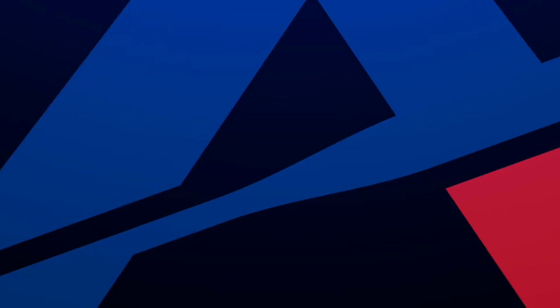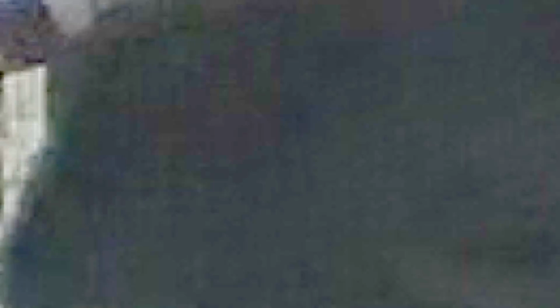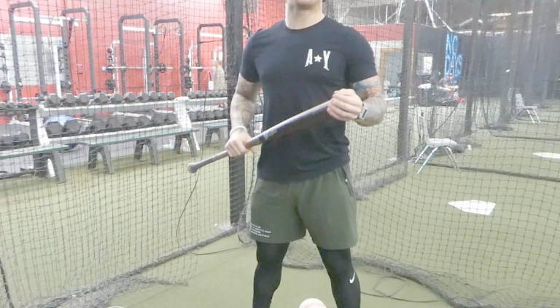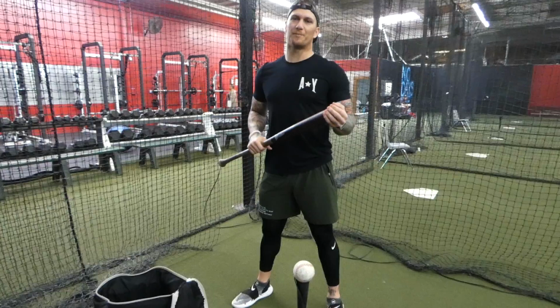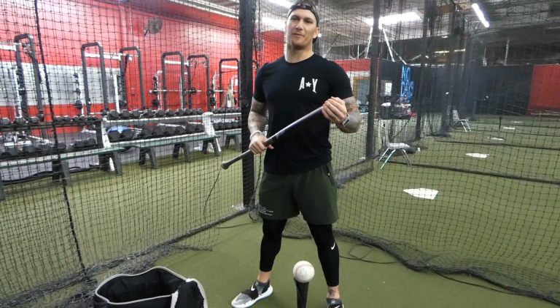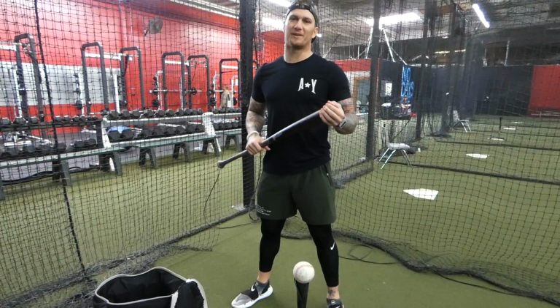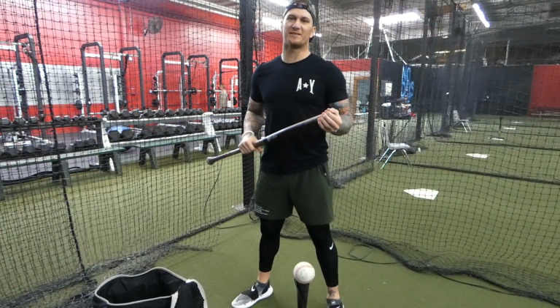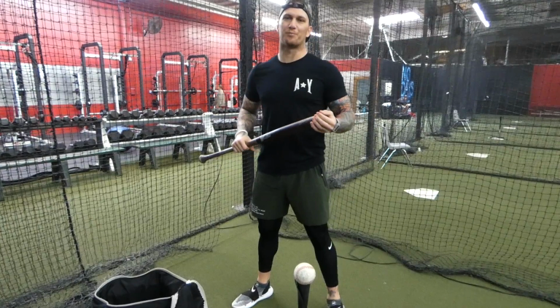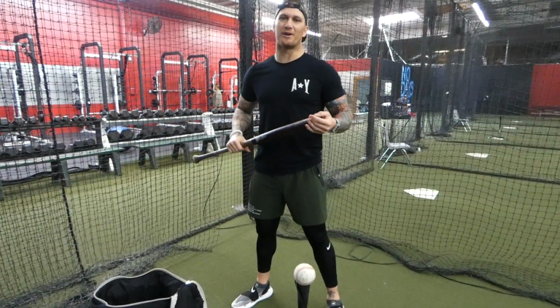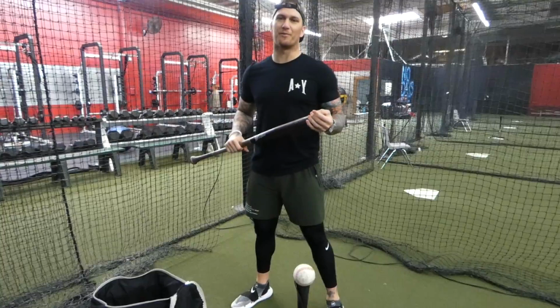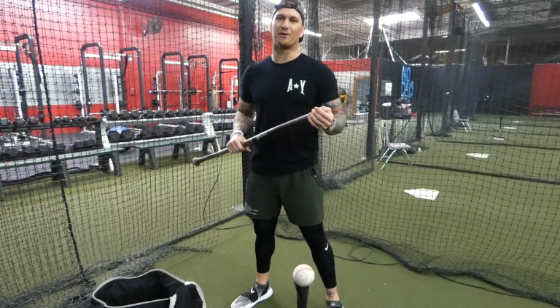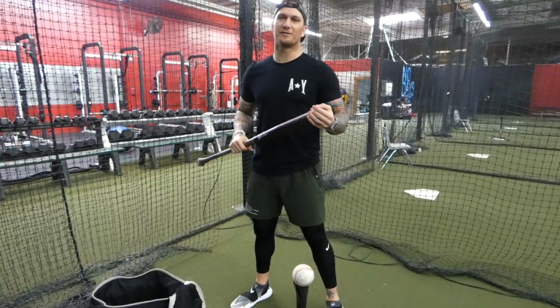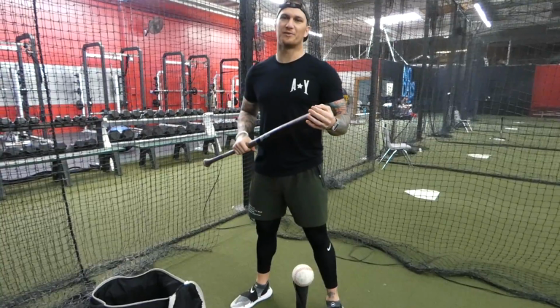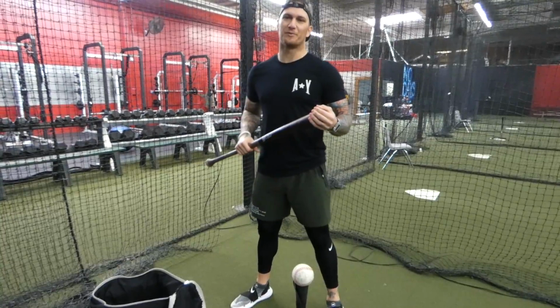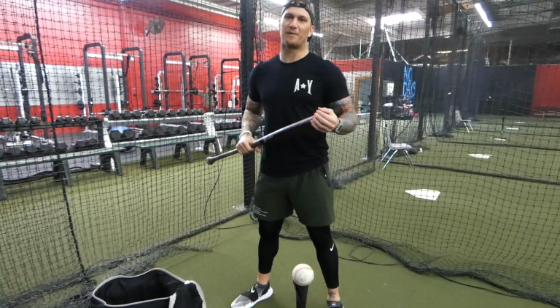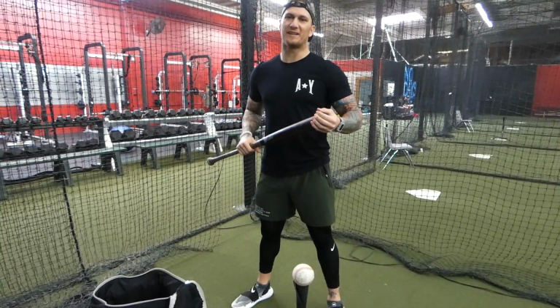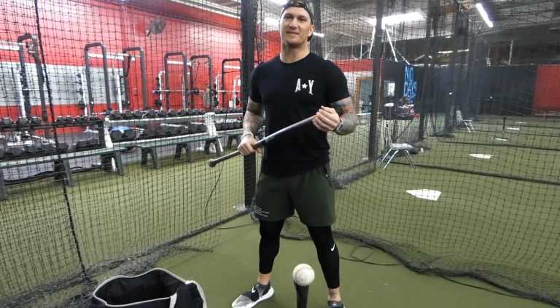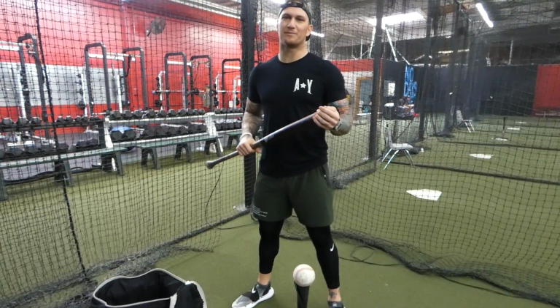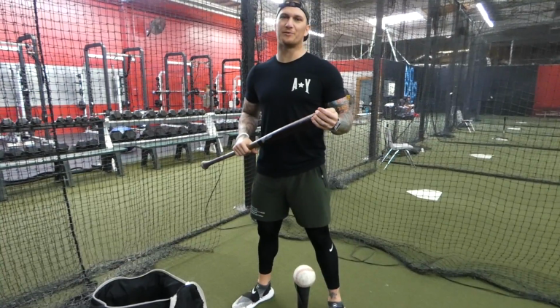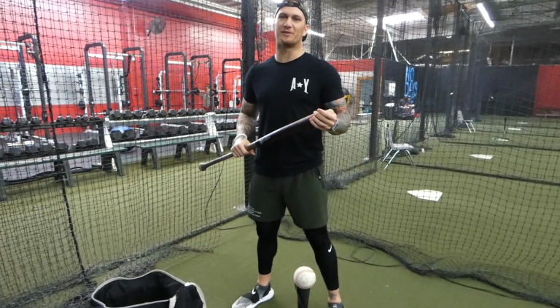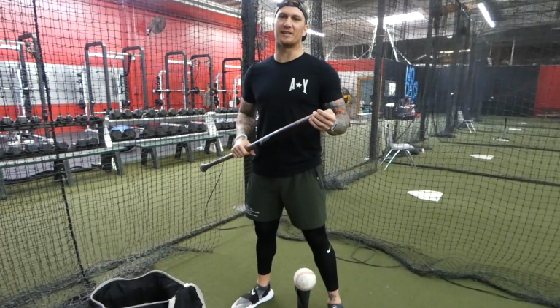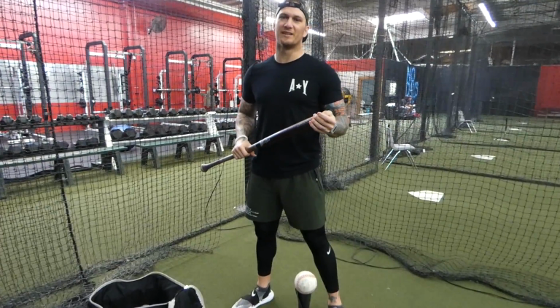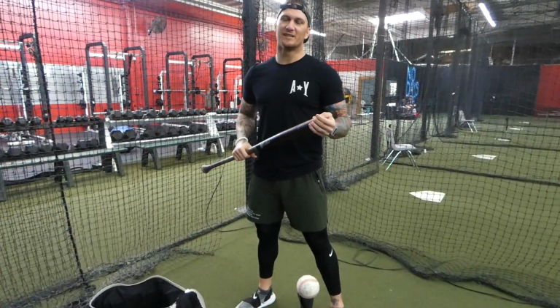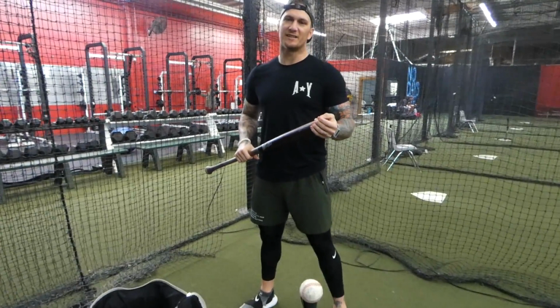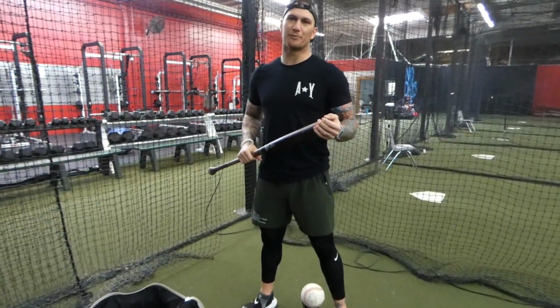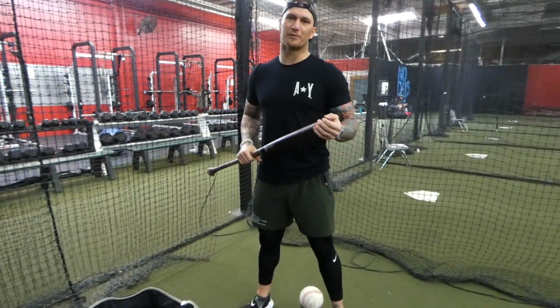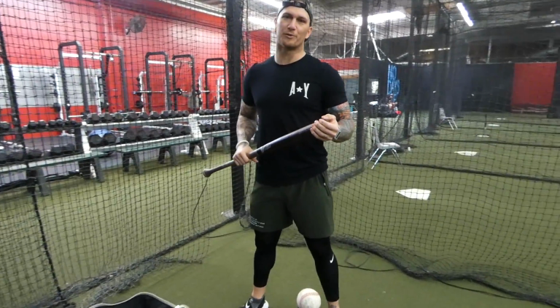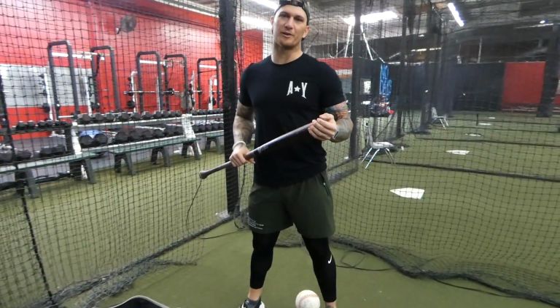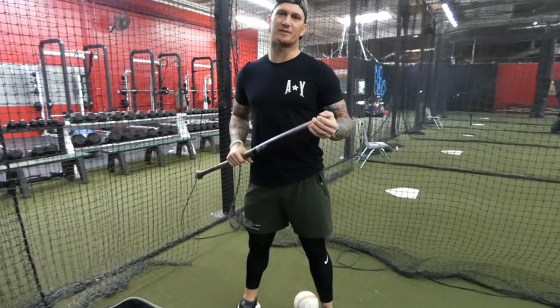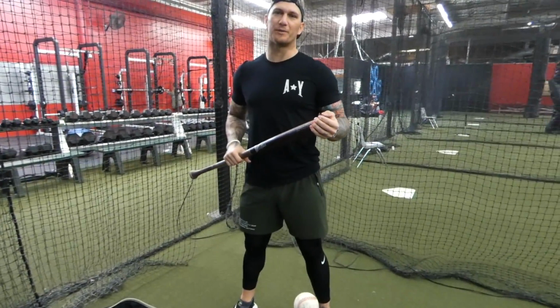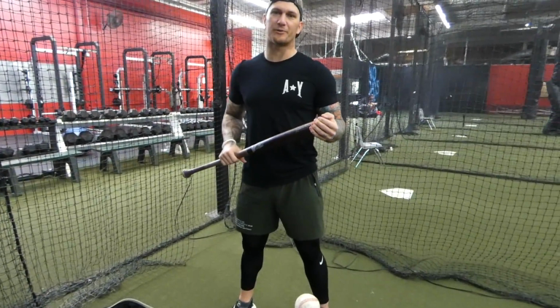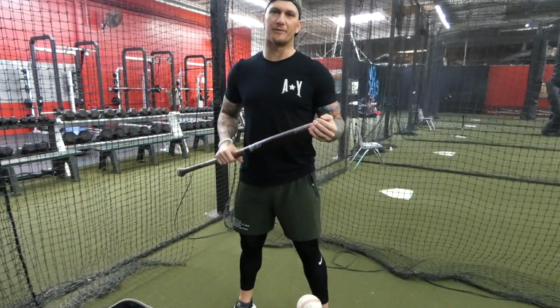What's up everybody, this is Brandon Barnes with Batting Tip Tuesday. Today we're going to work on split grip.